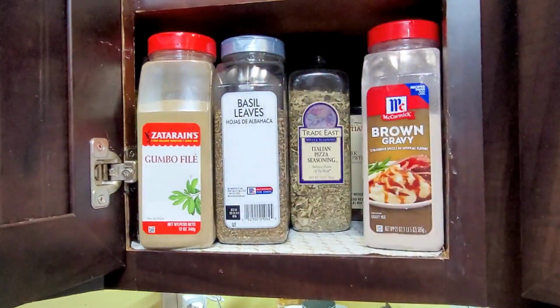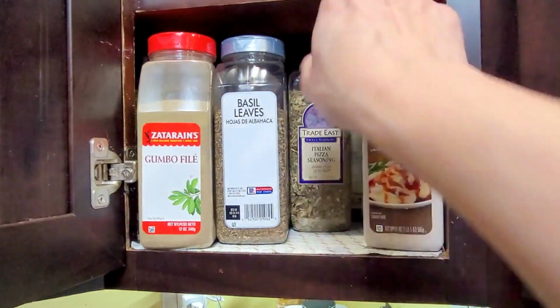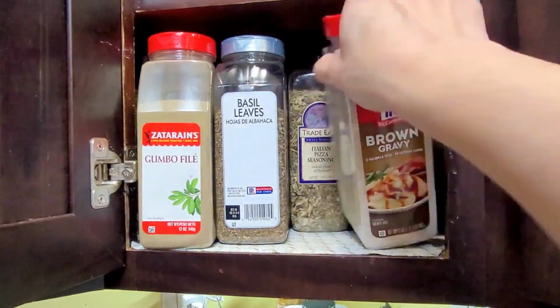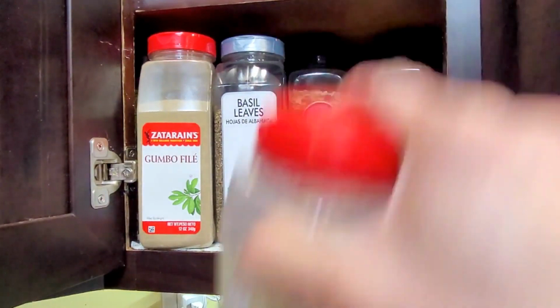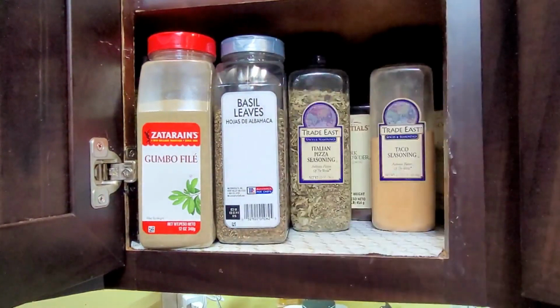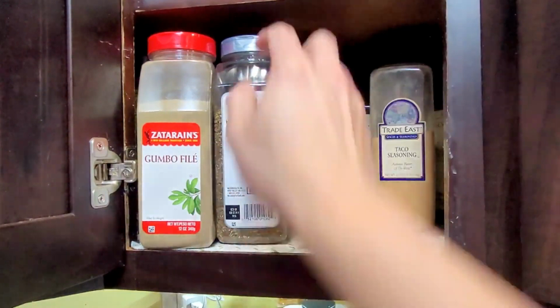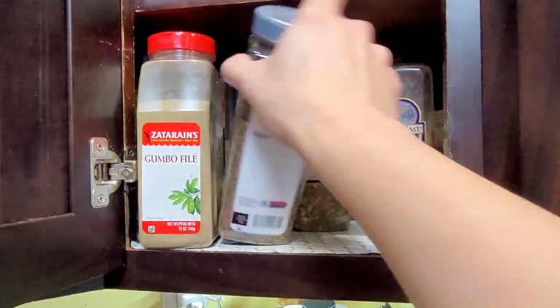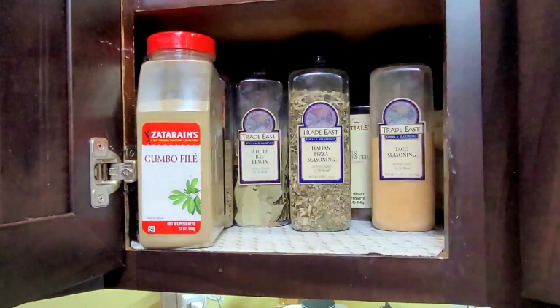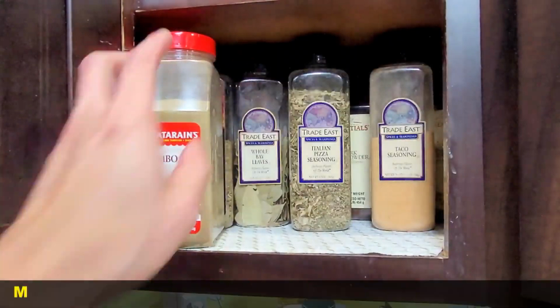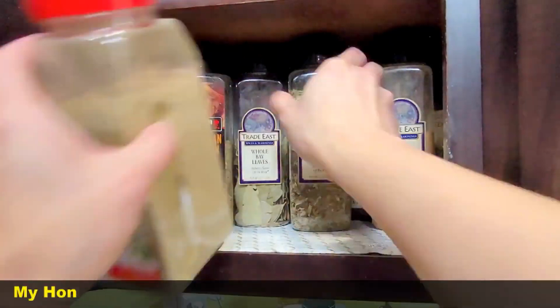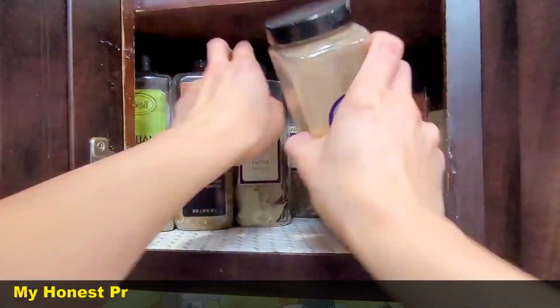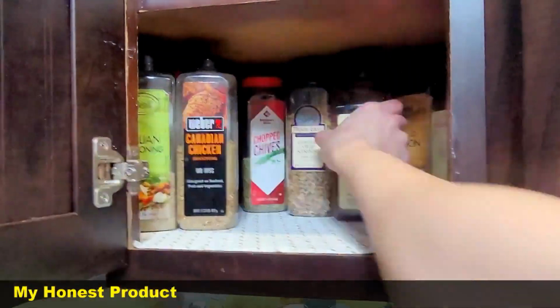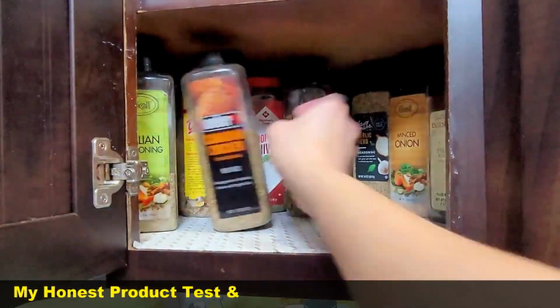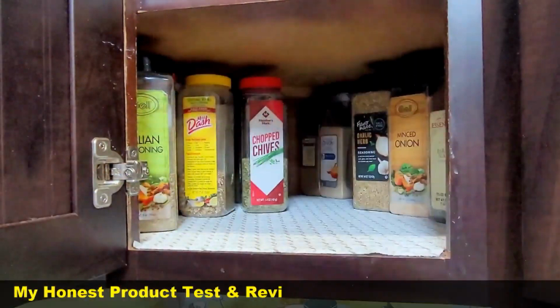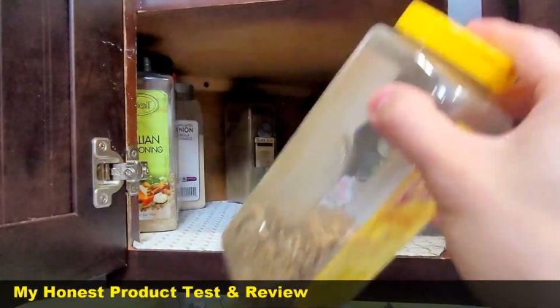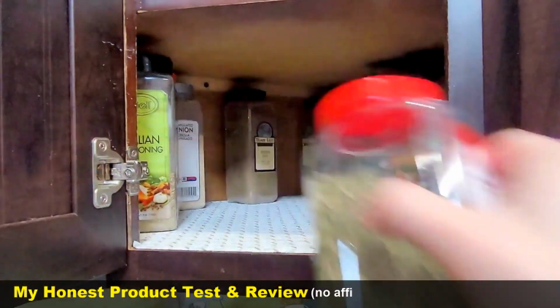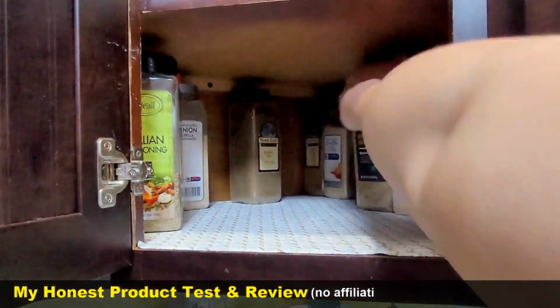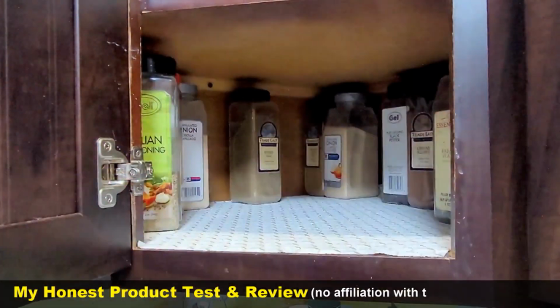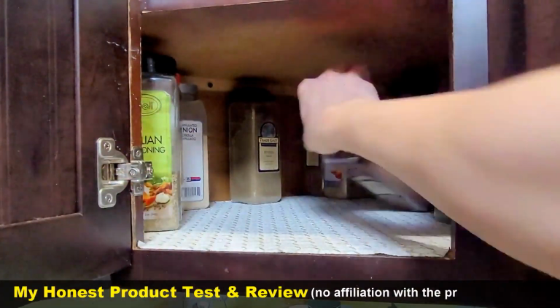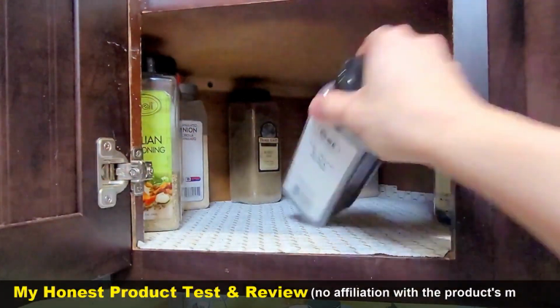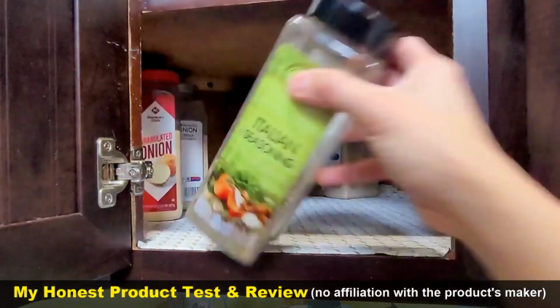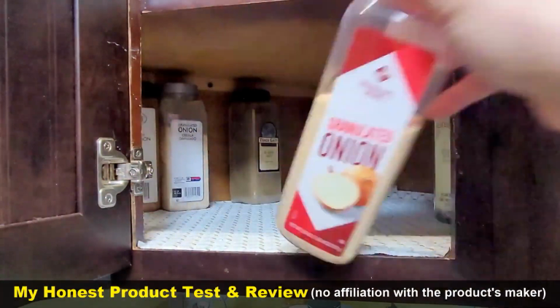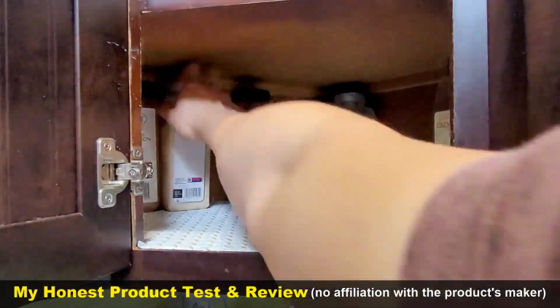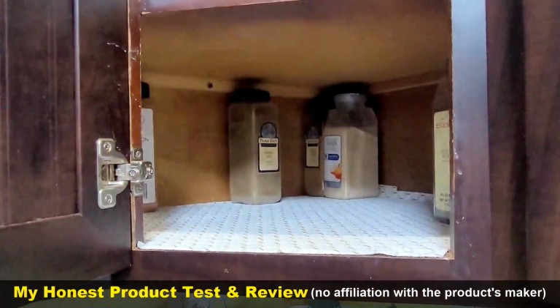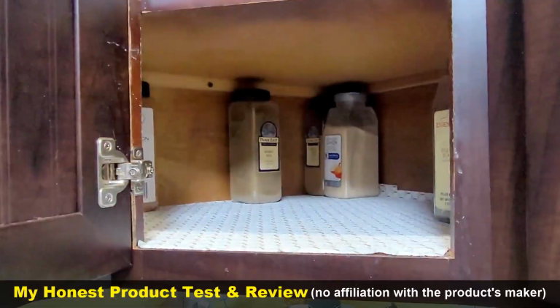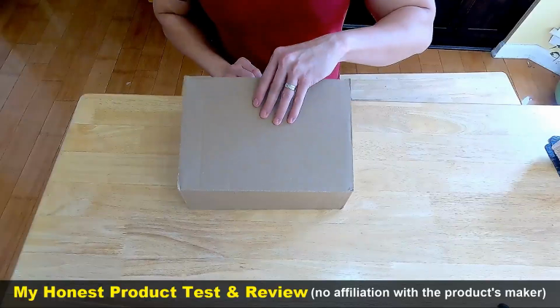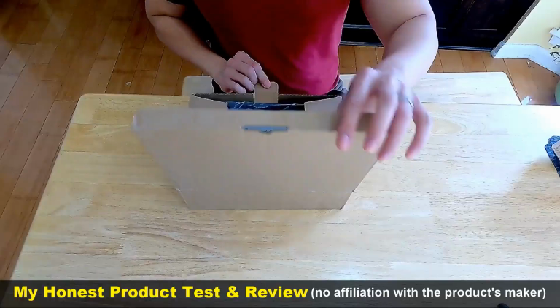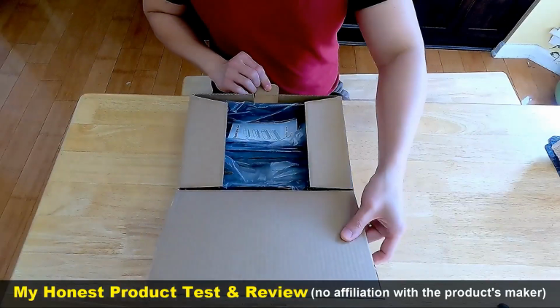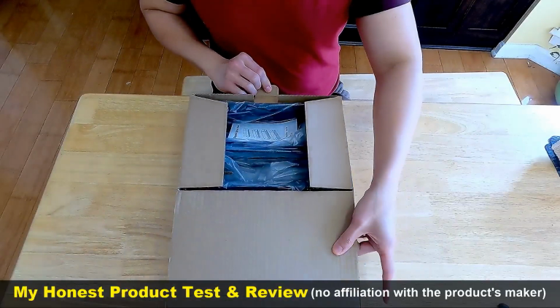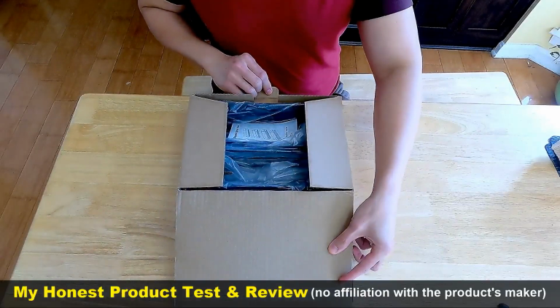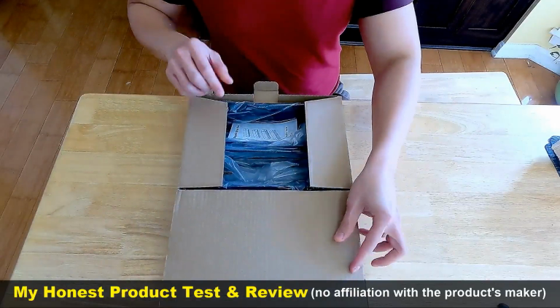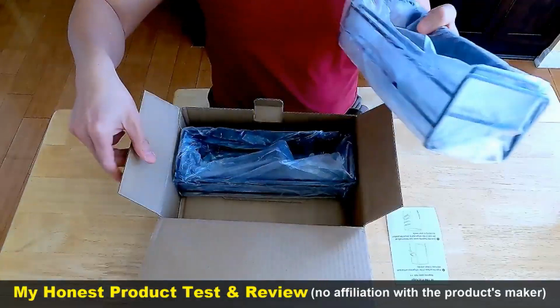Hello everybody. Today, we solve these 5 problems with these racks from Amazon.